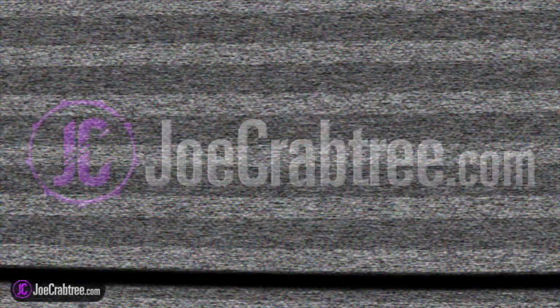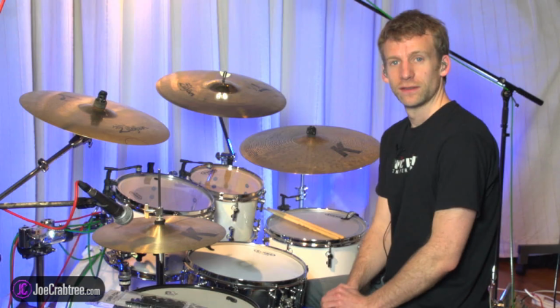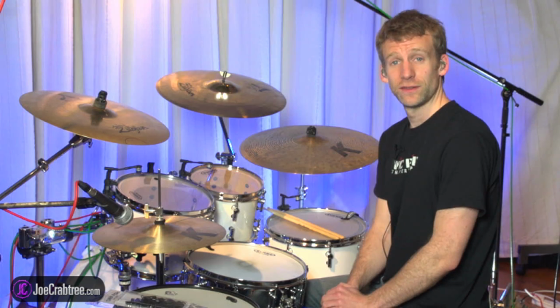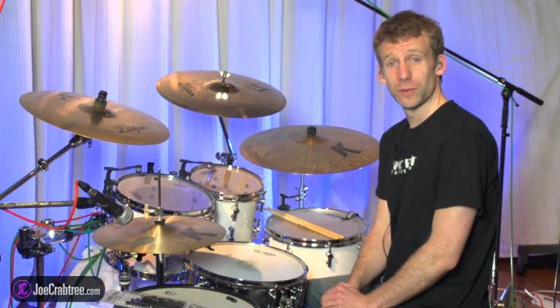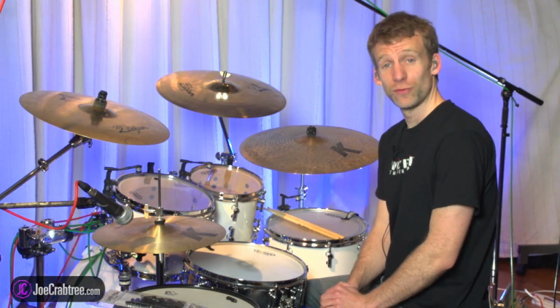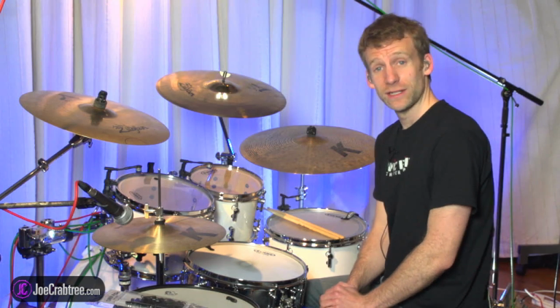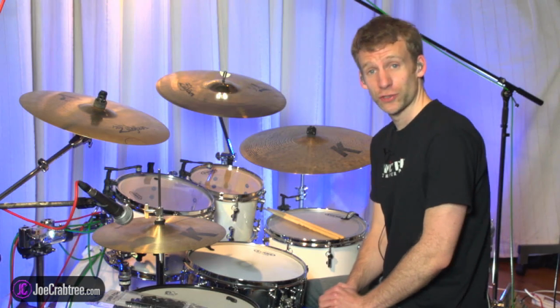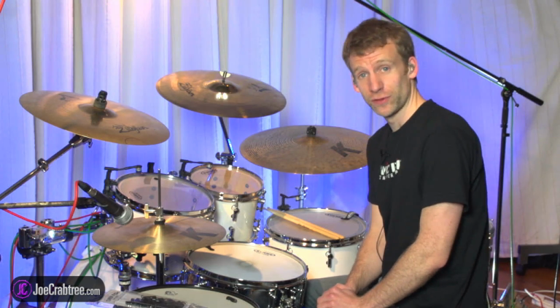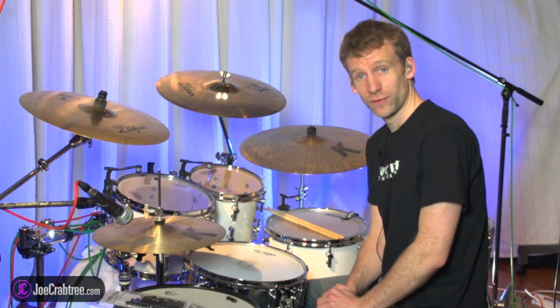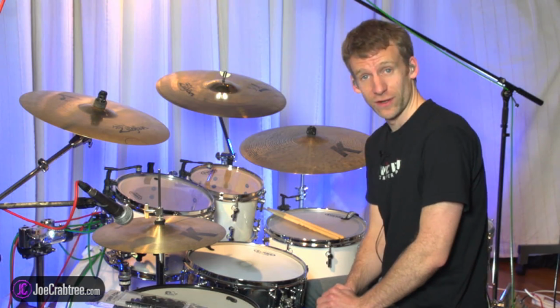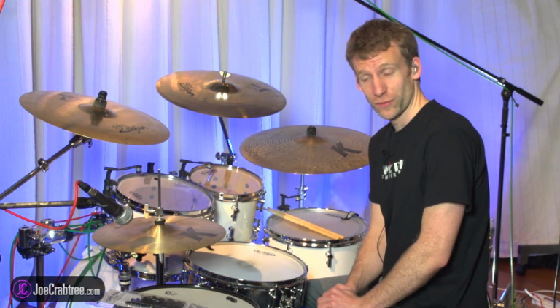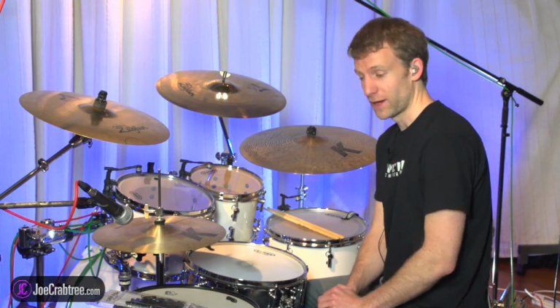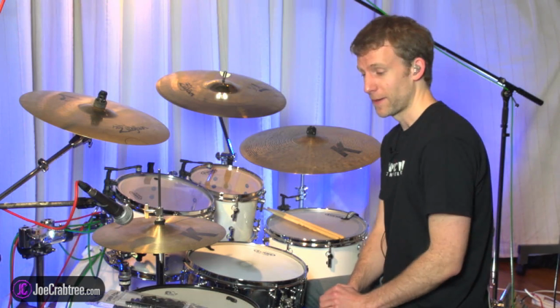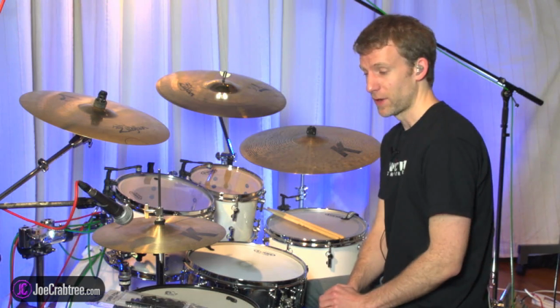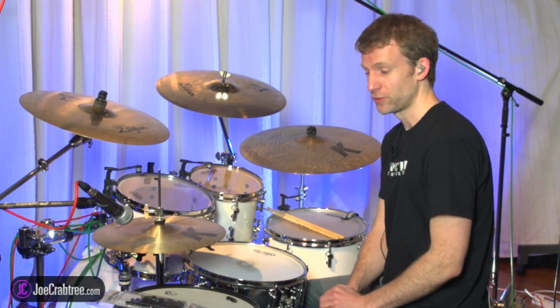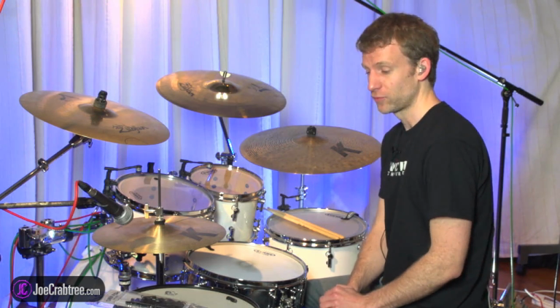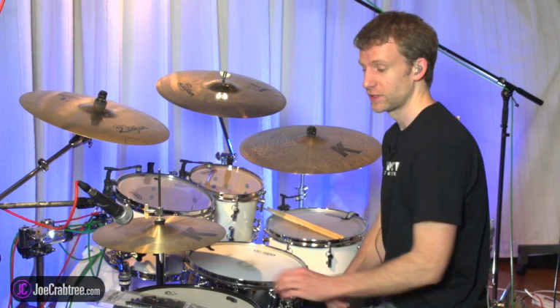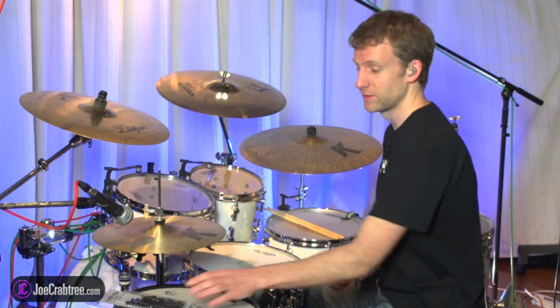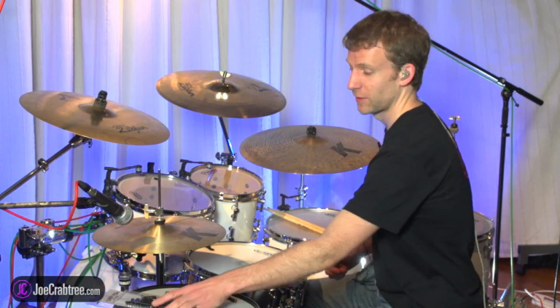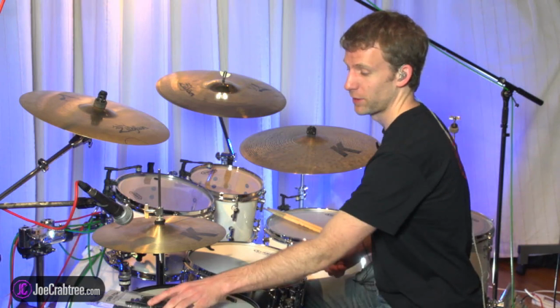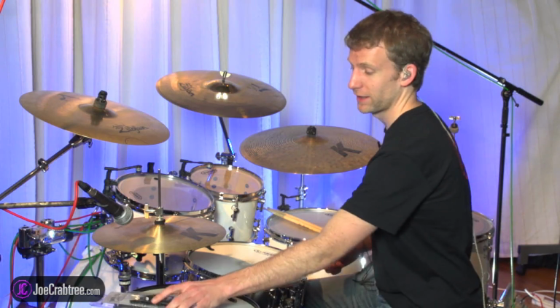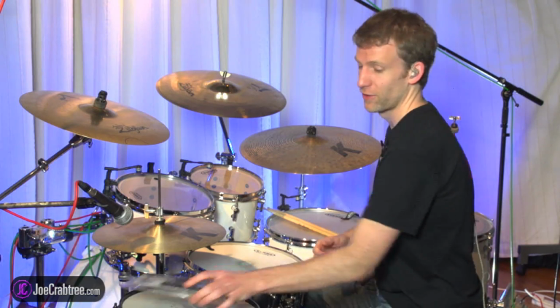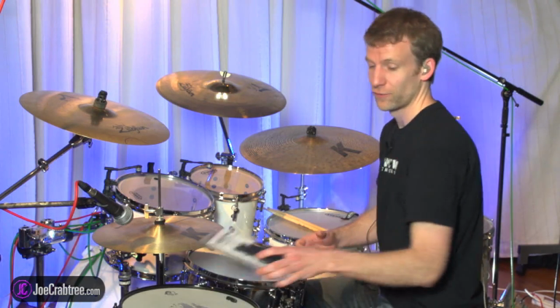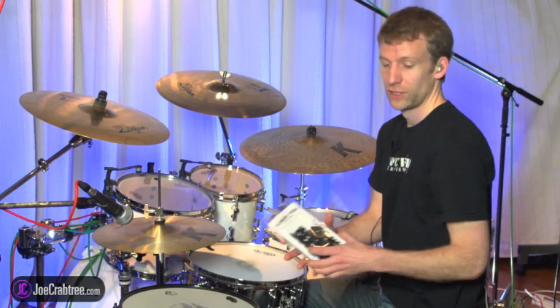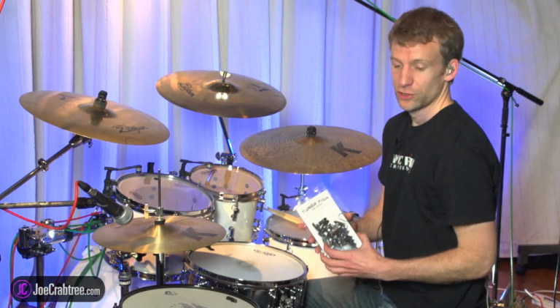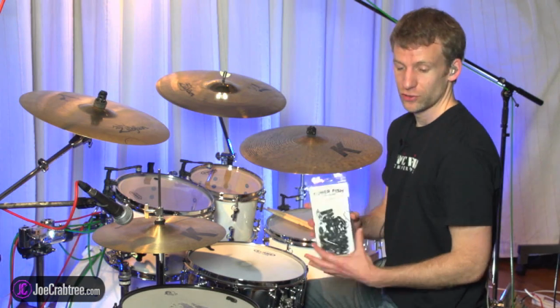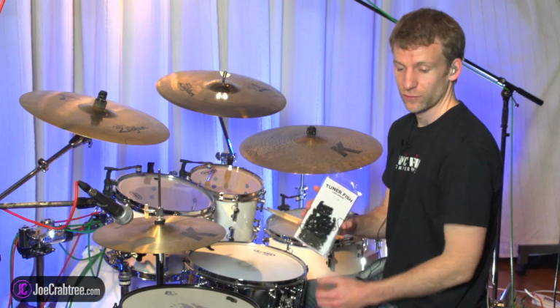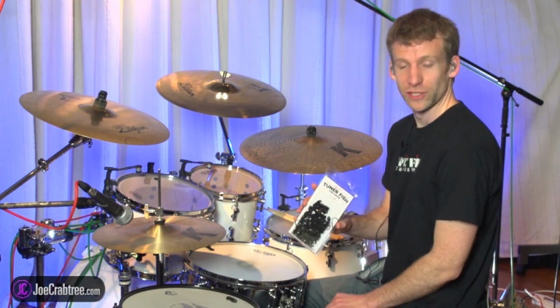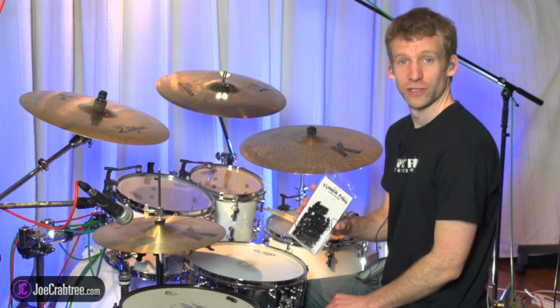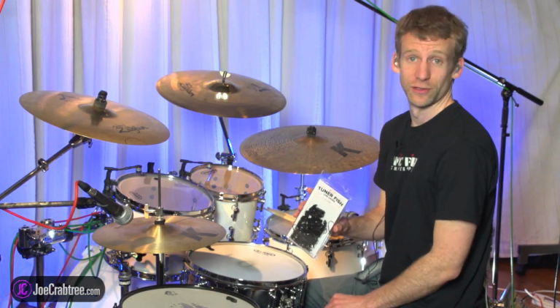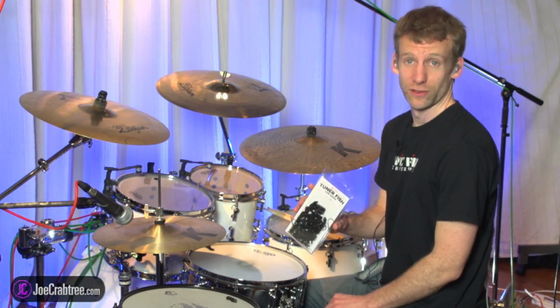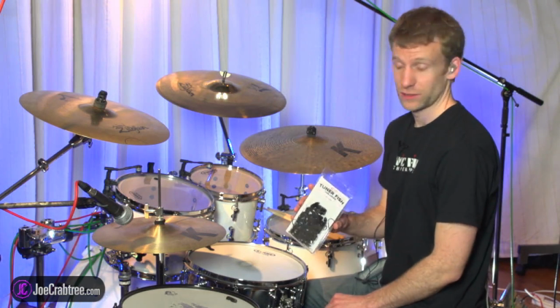This is going to be a really short video. I've just received a pack of Tuna Fish Luglocks.